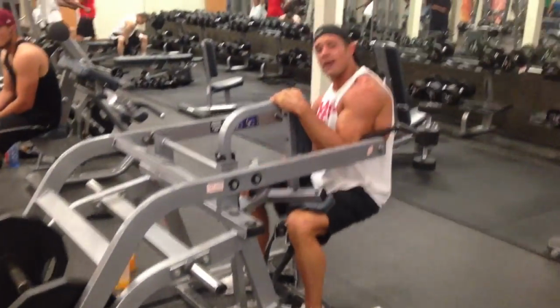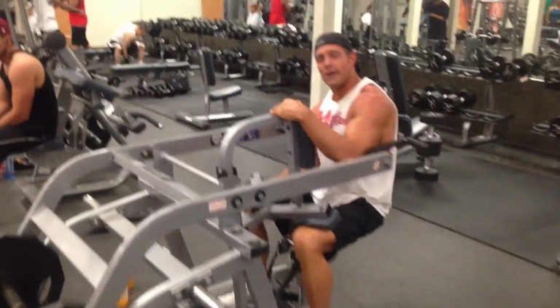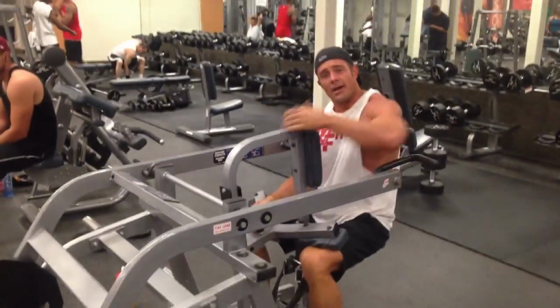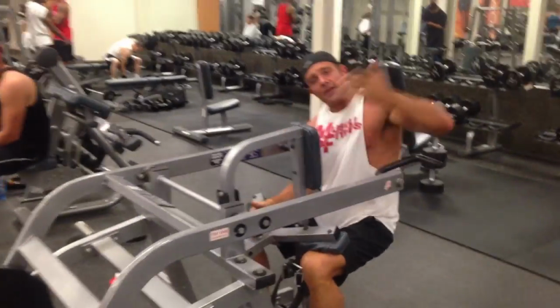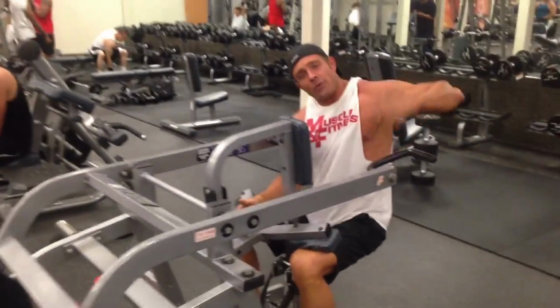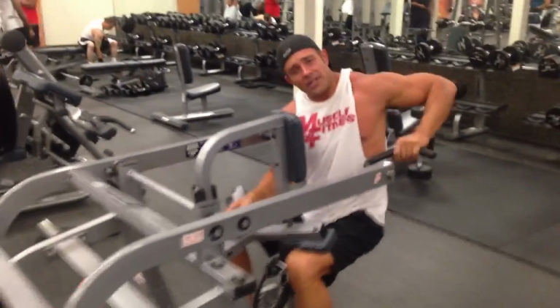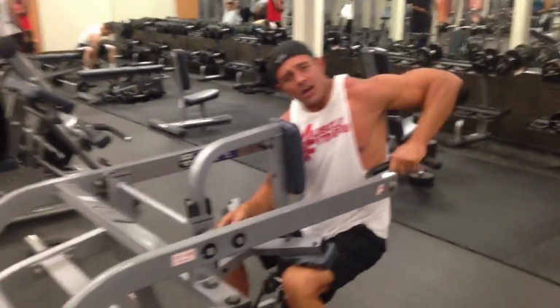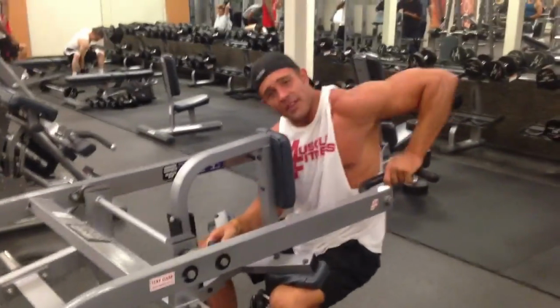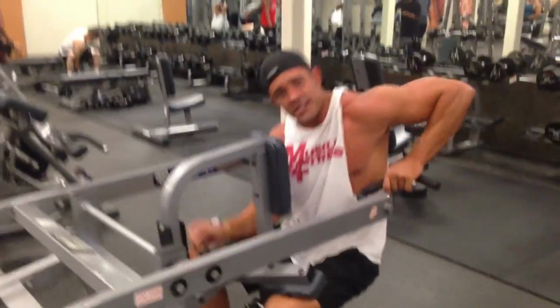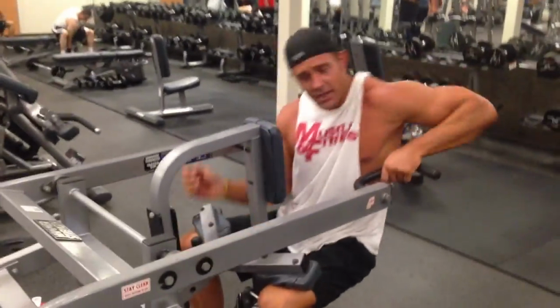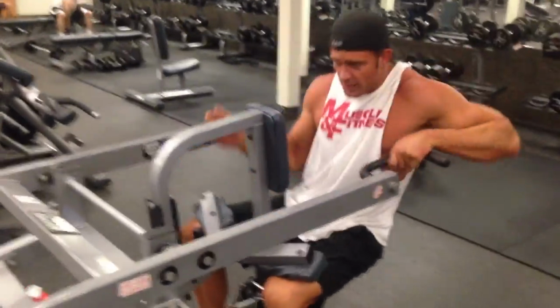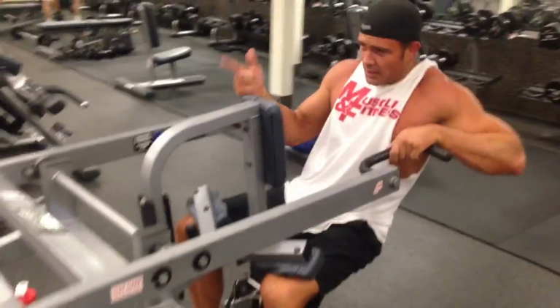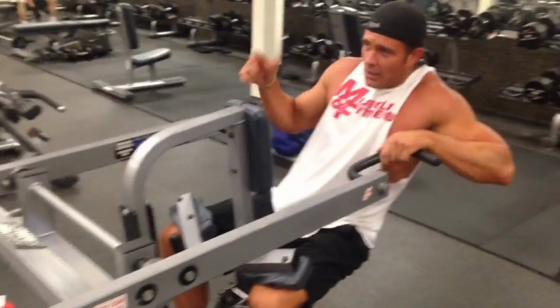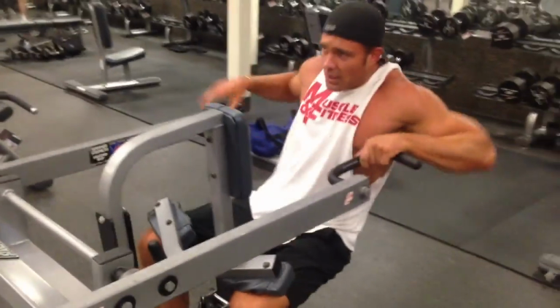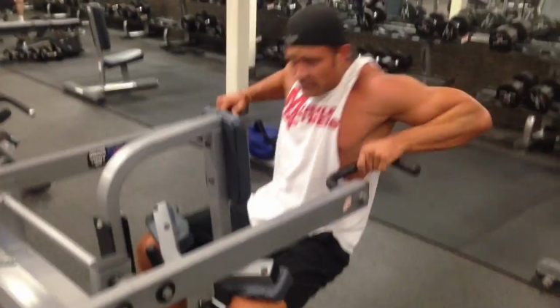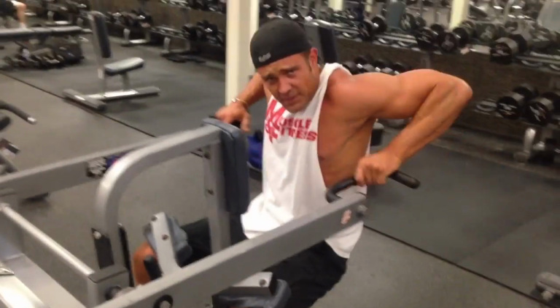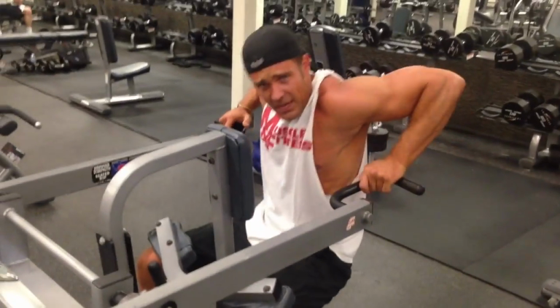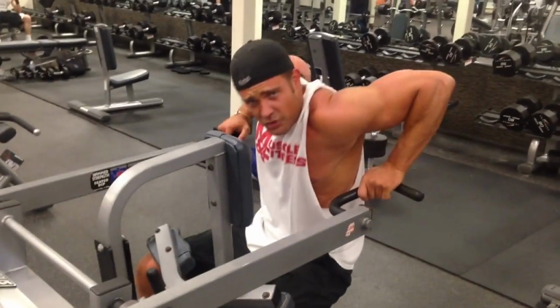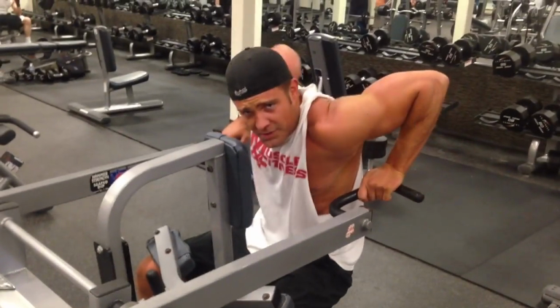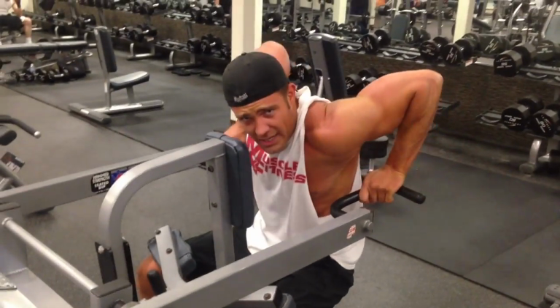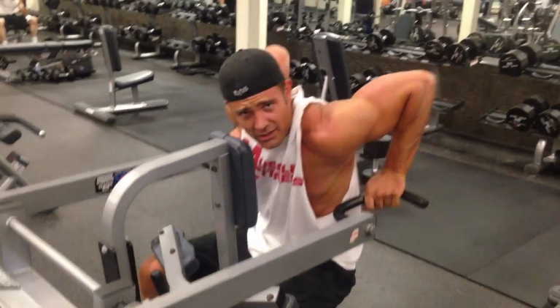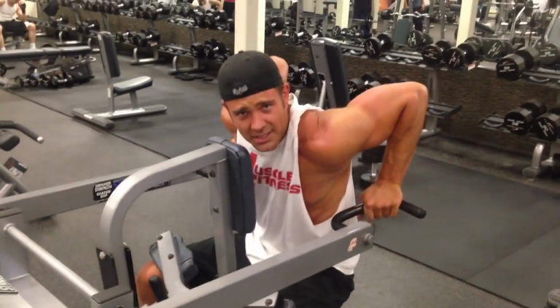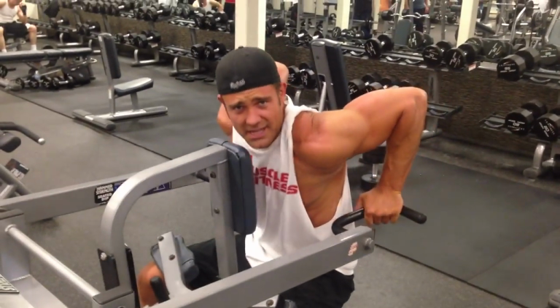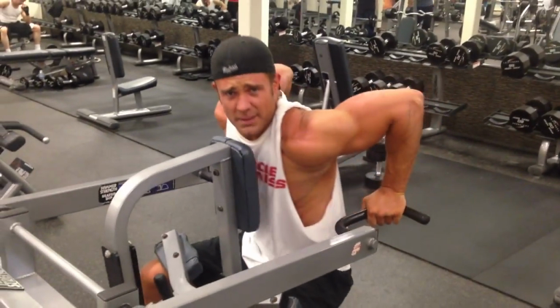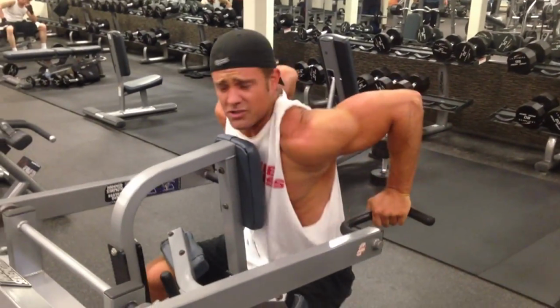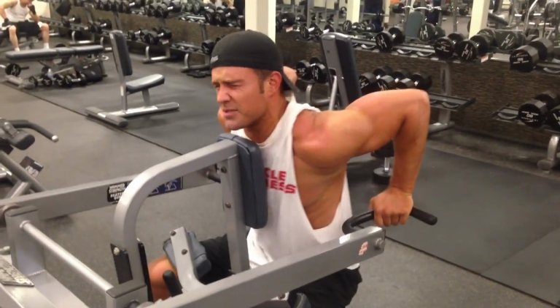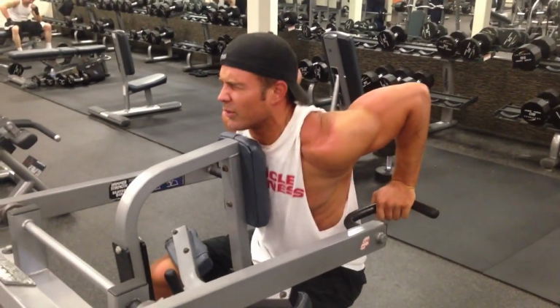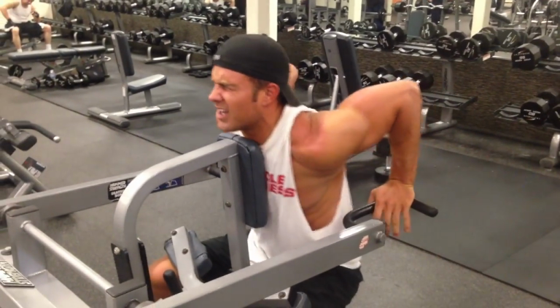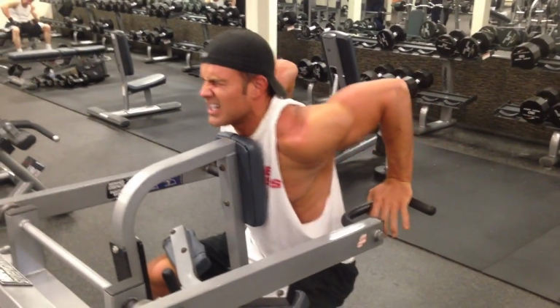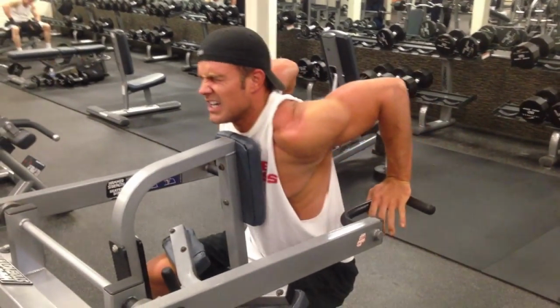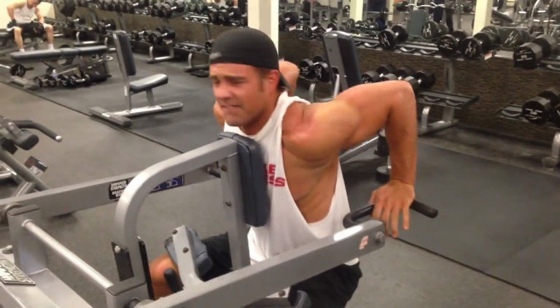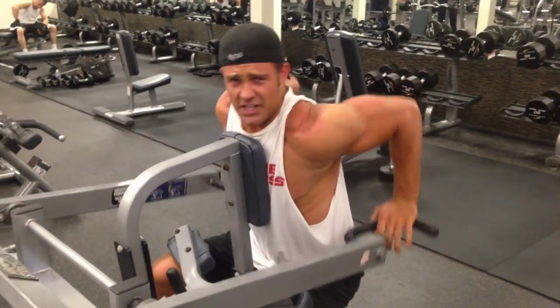Now we can call this a 150-pound strip set, 170-pound strip set, and we'll finish.